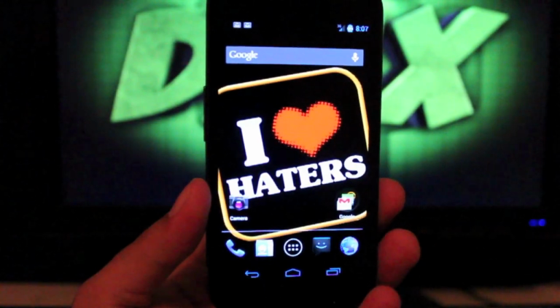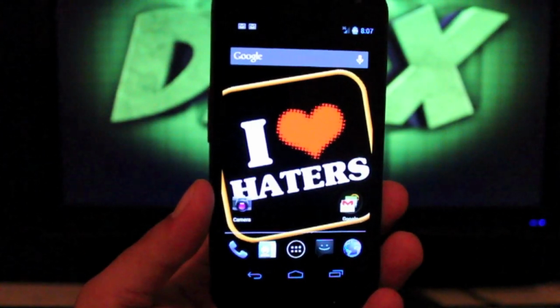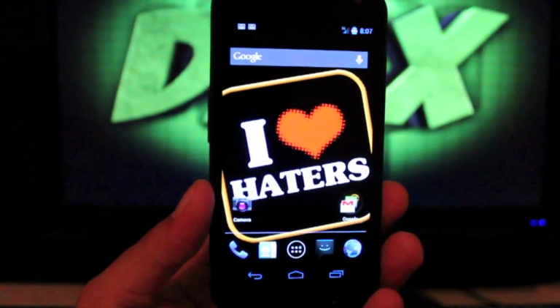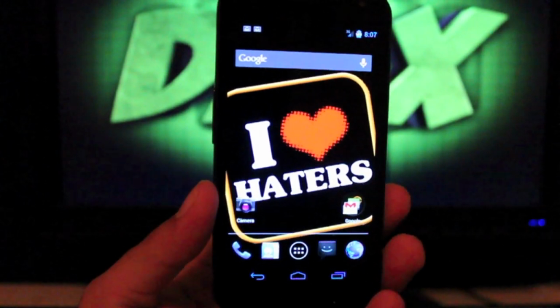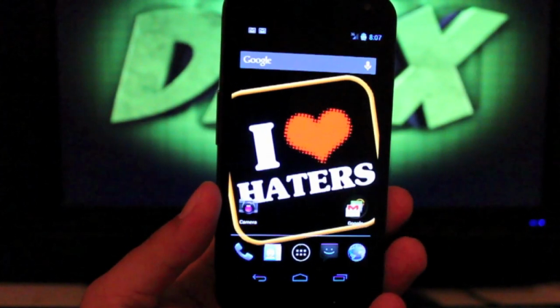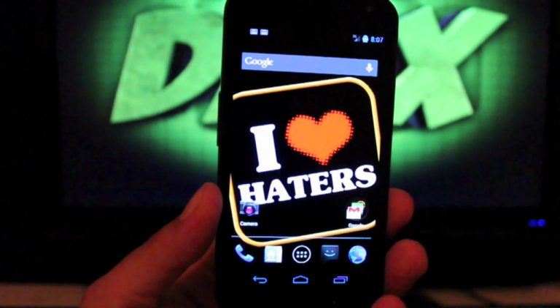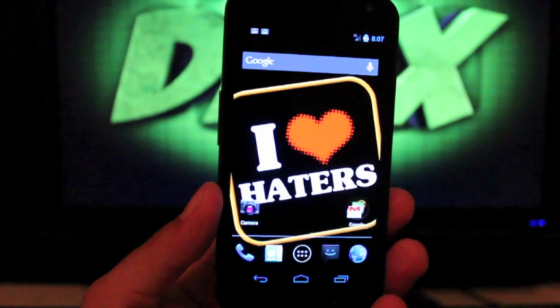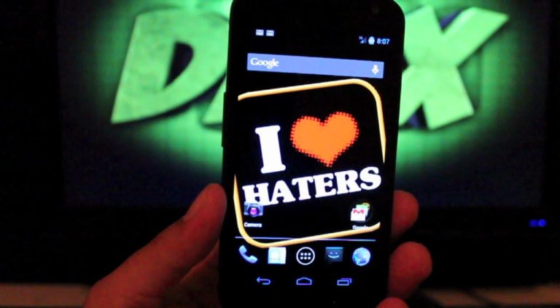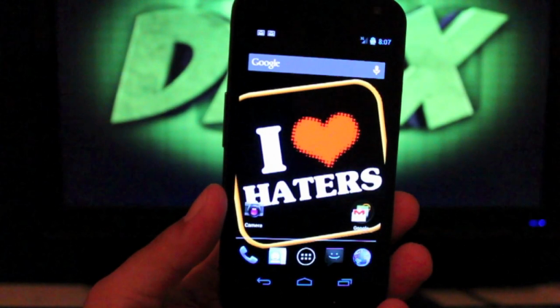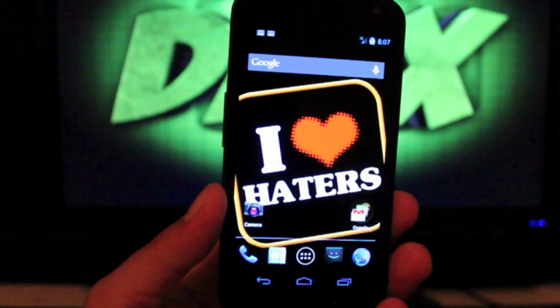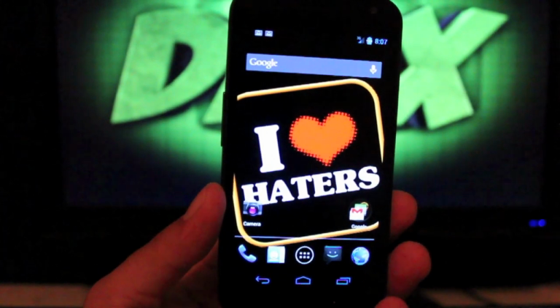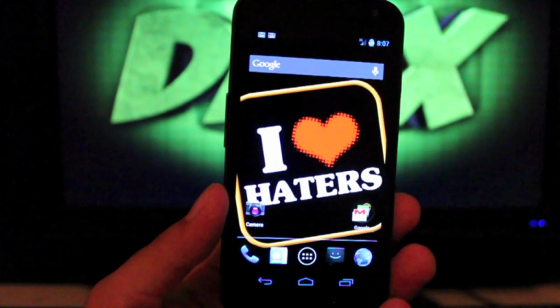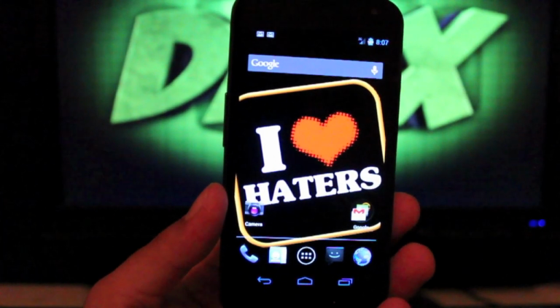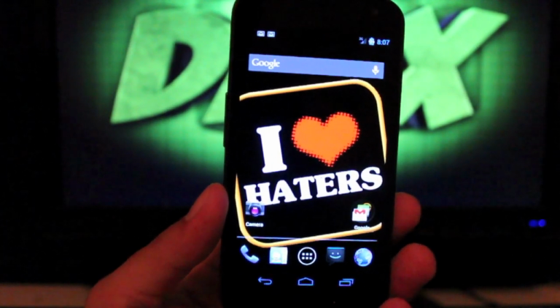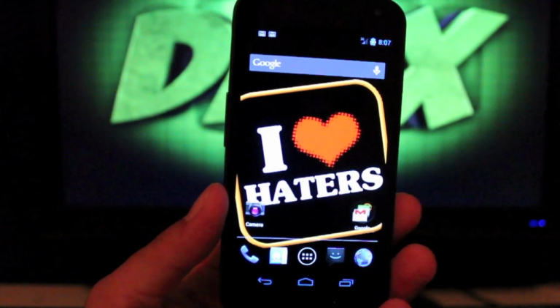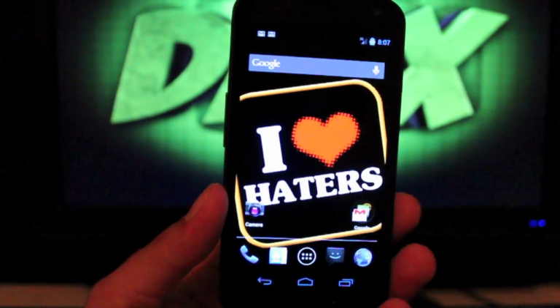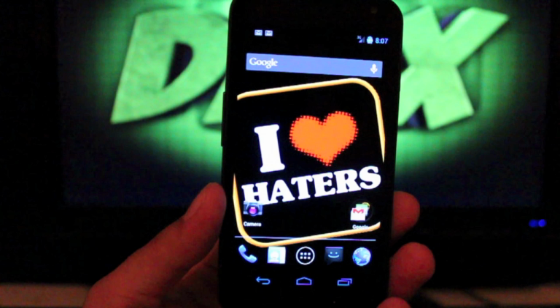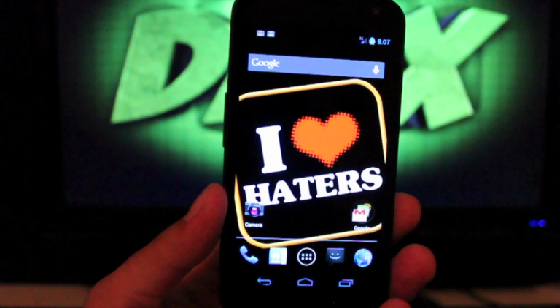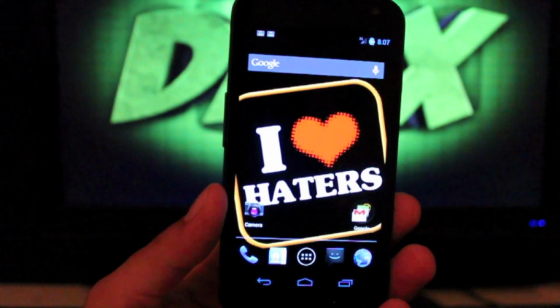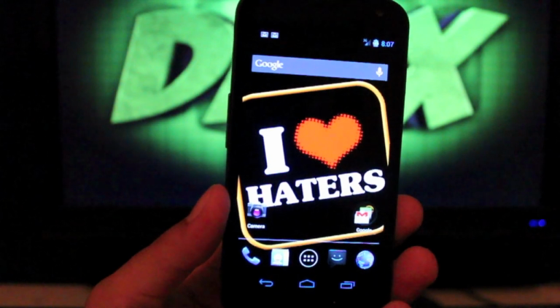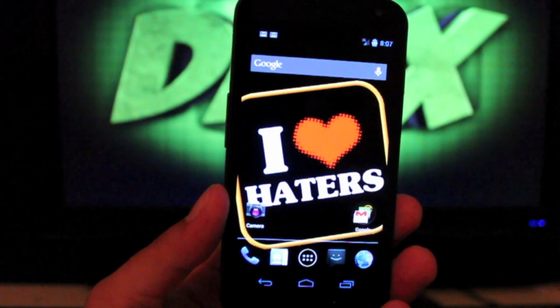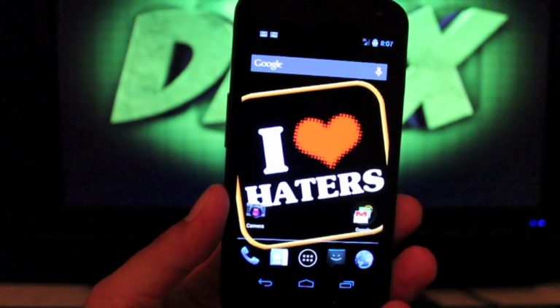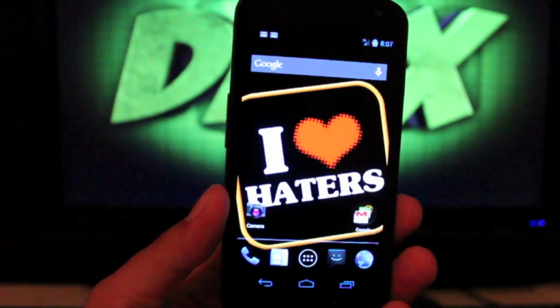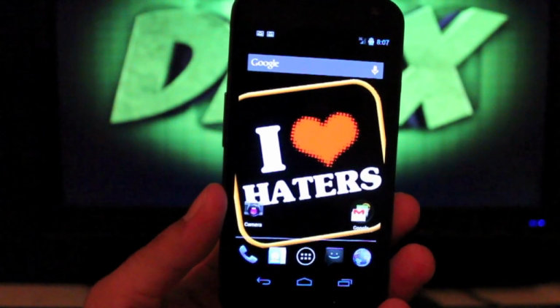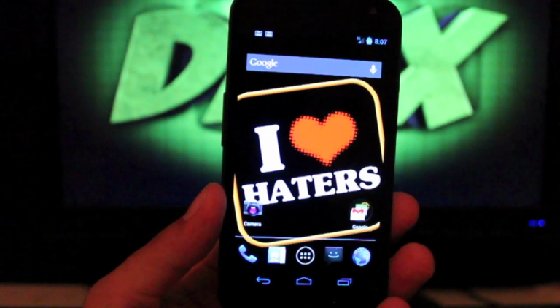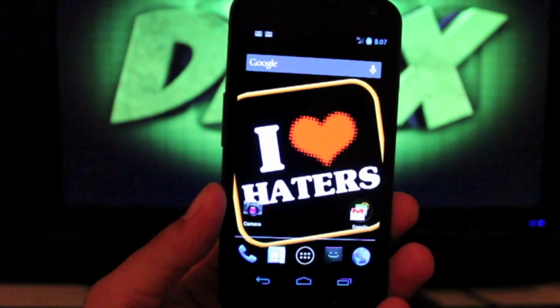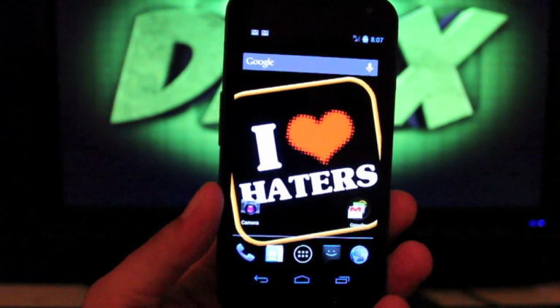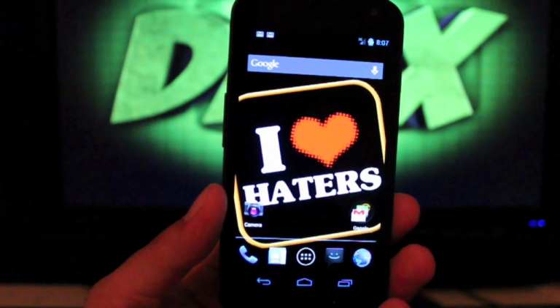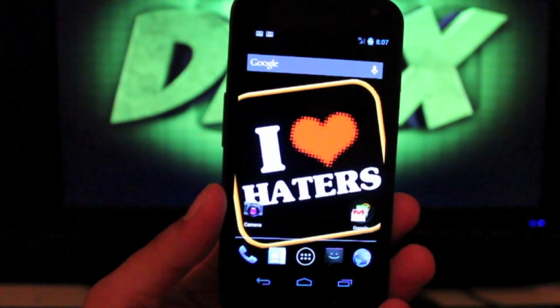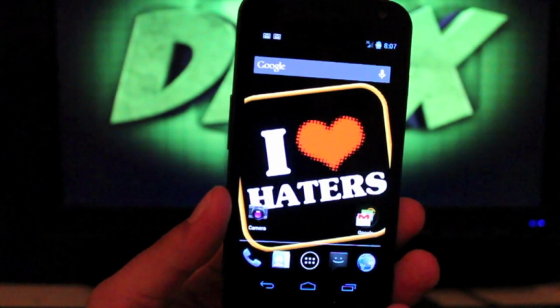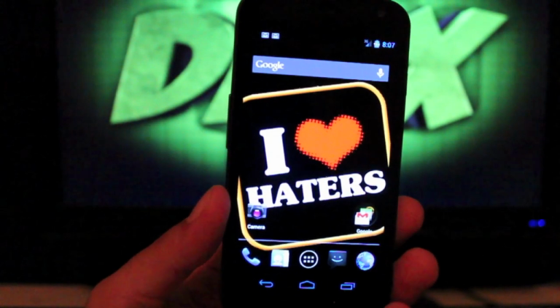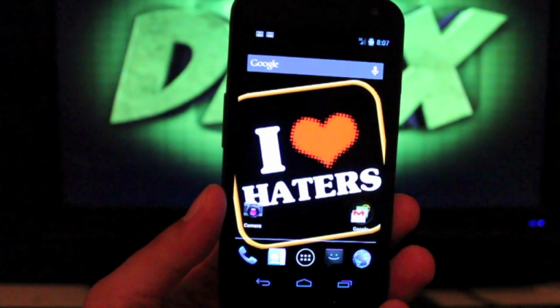Hey guys, welcome to the DMX show. I'm your host Shane. Today I'm going to show you guys the ROM that I've been running for the past week on my Galaxy Nexus.